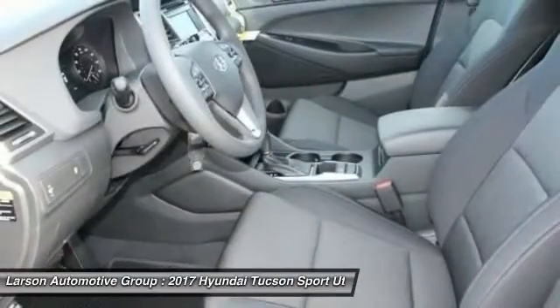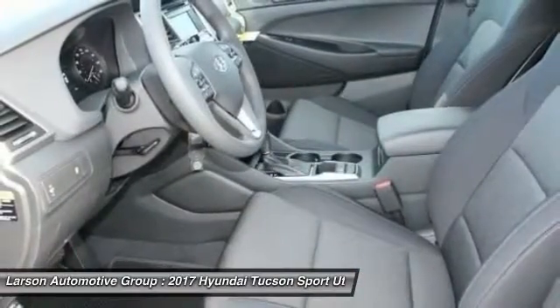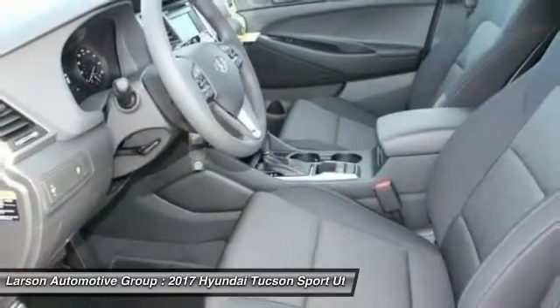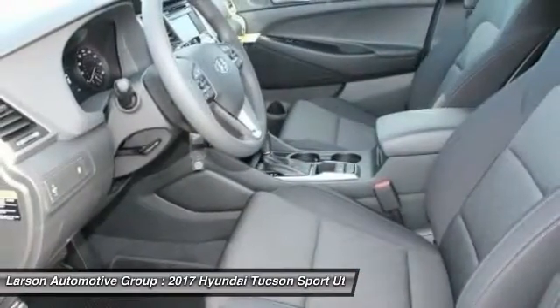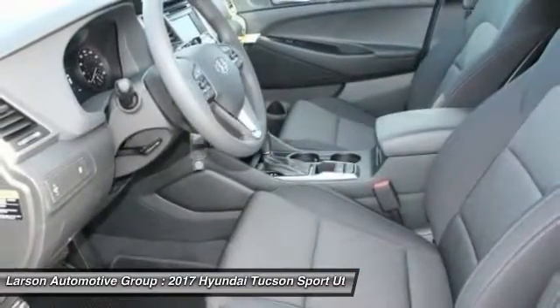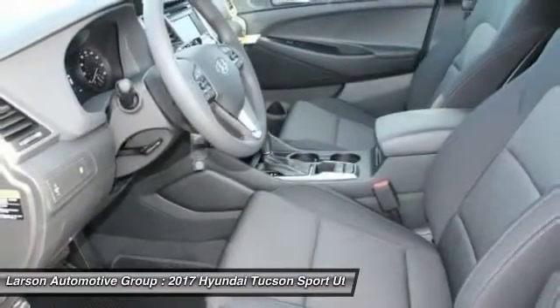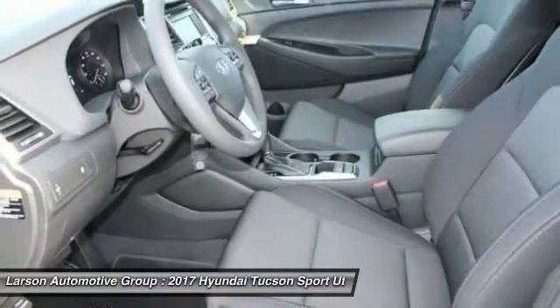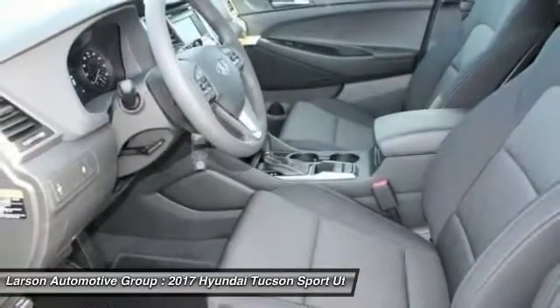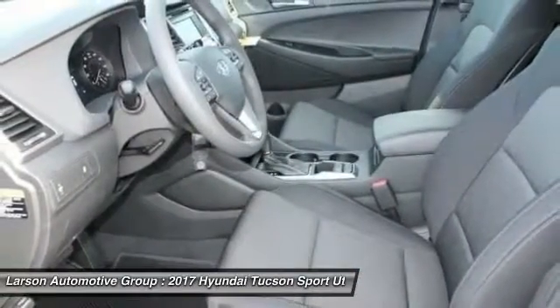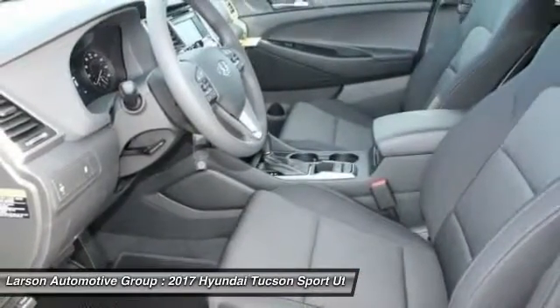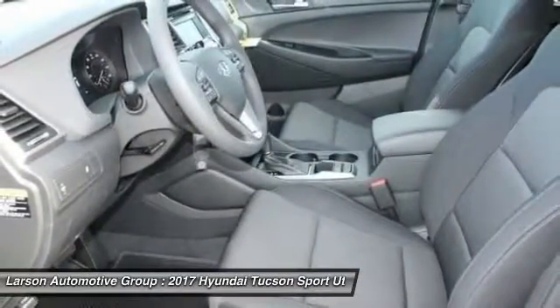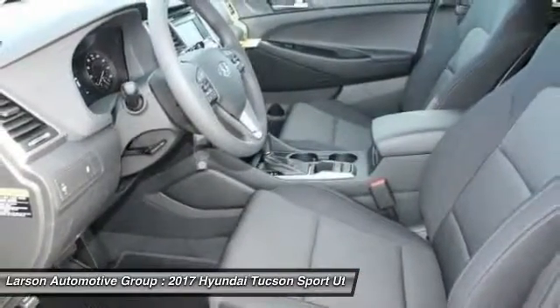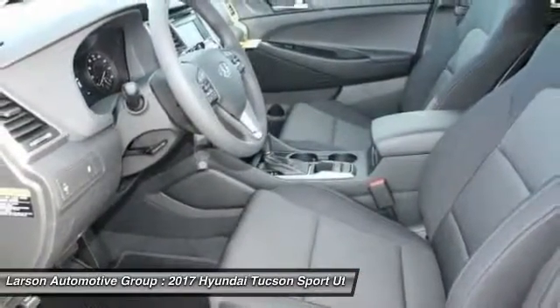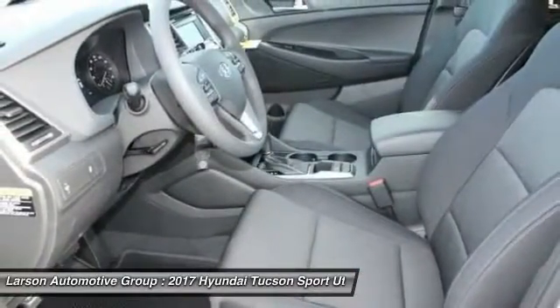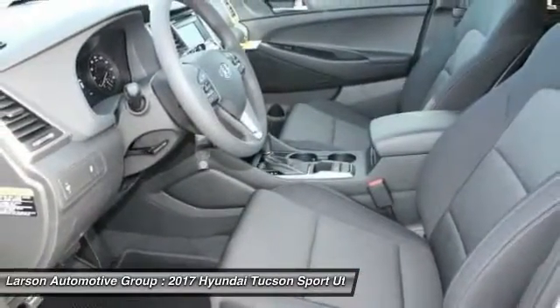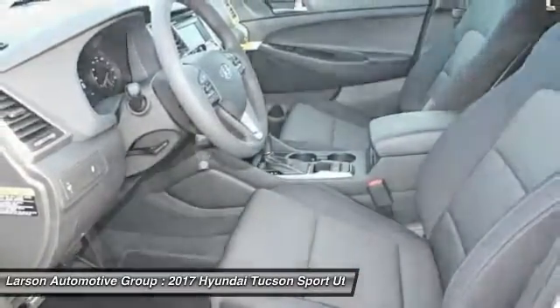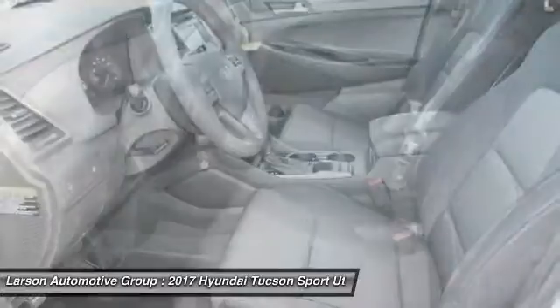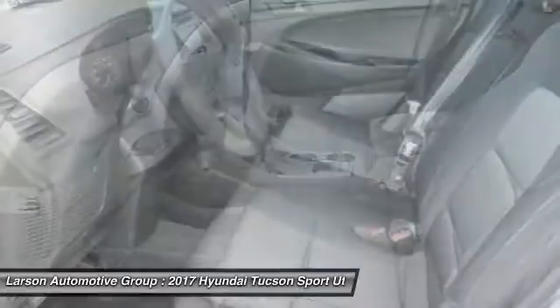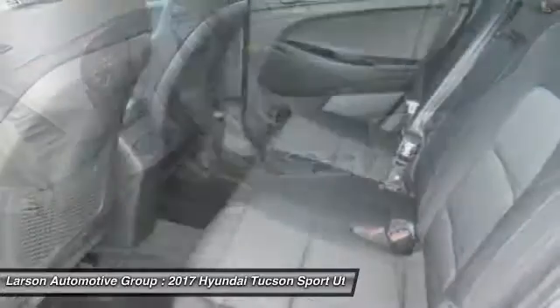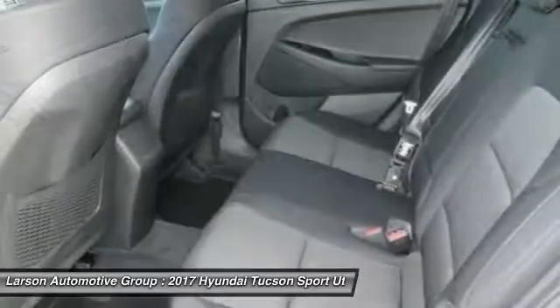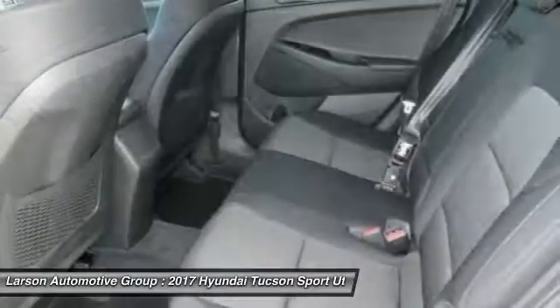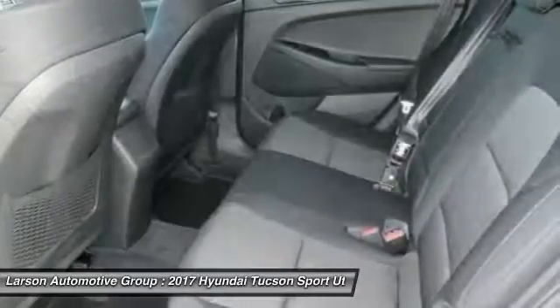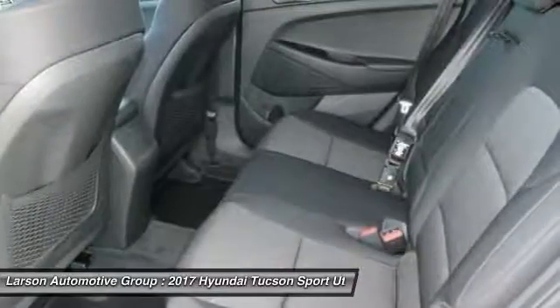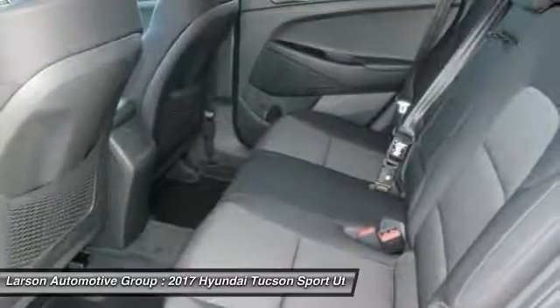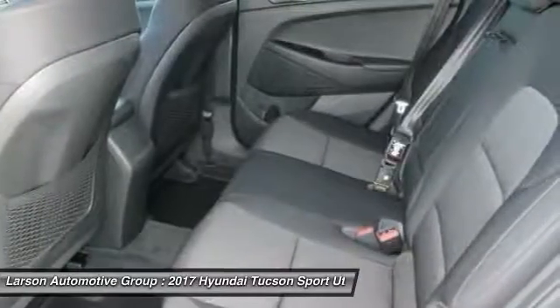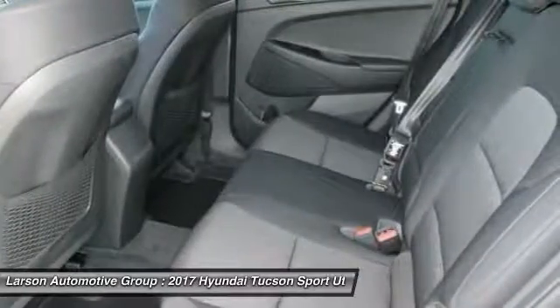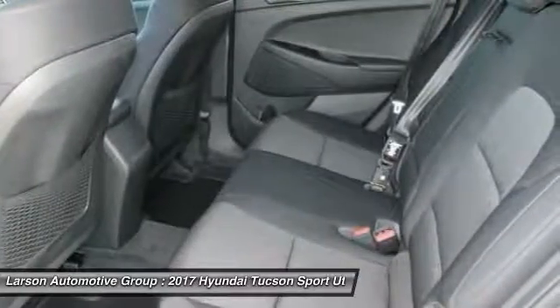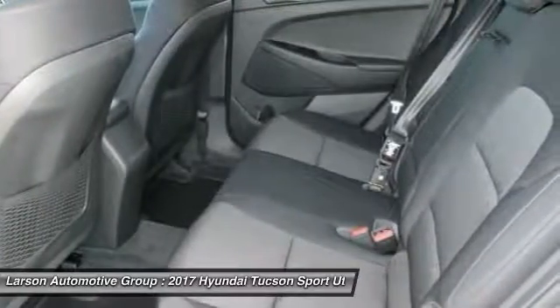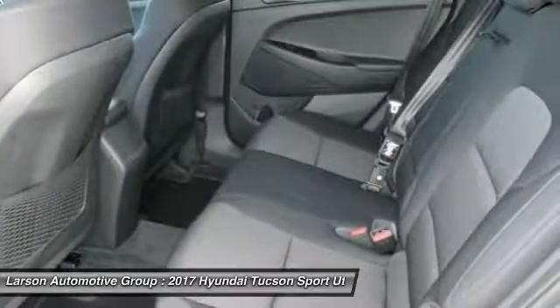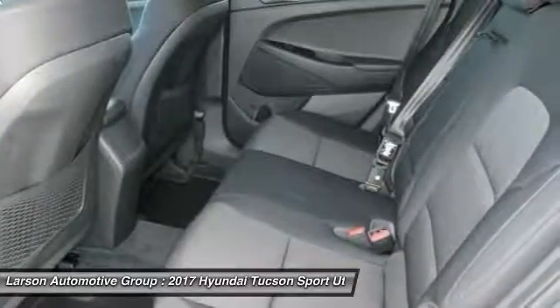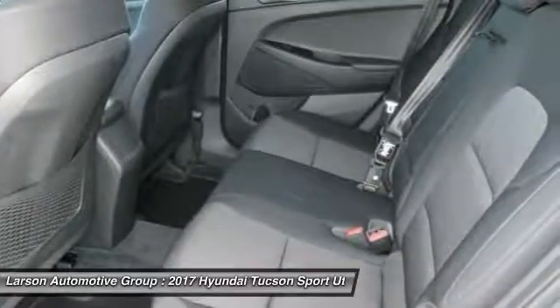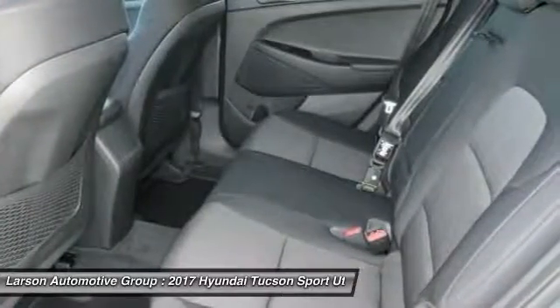Backup camera. Bluetooth. Power steering. Adjustable steering wheel. Driver airbag.